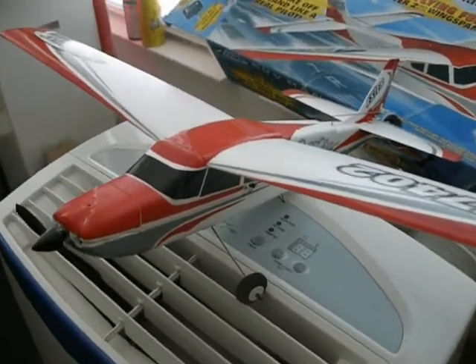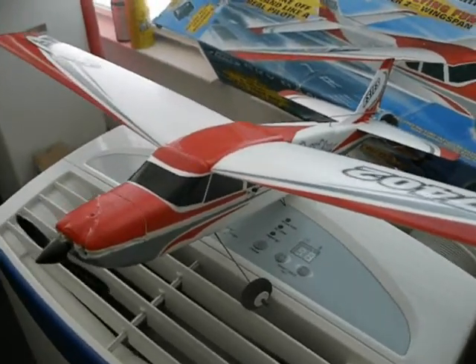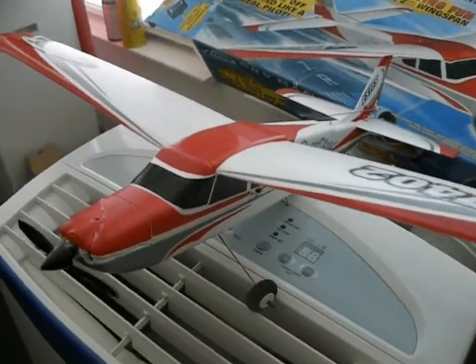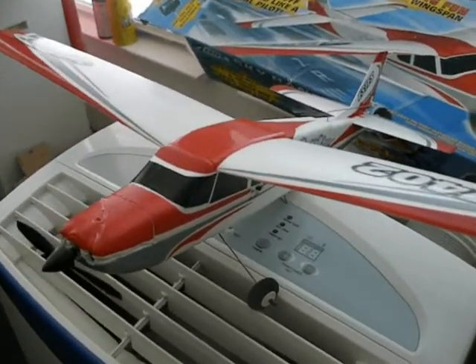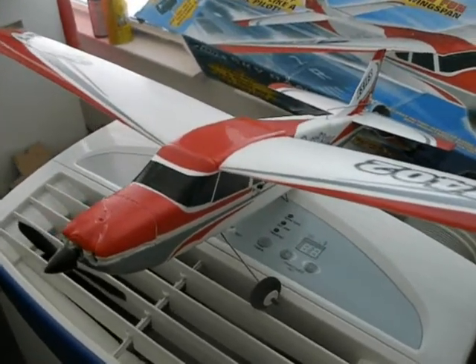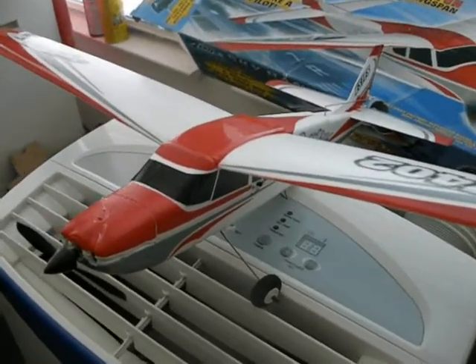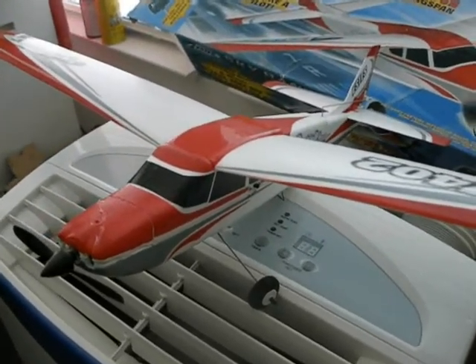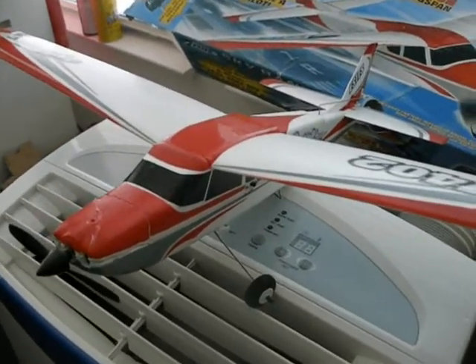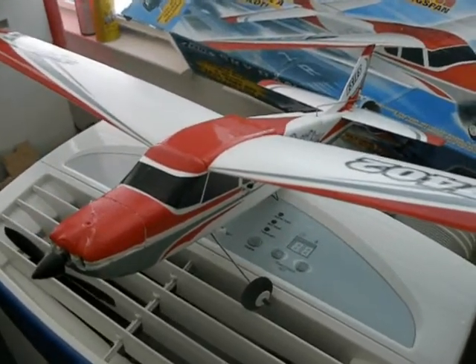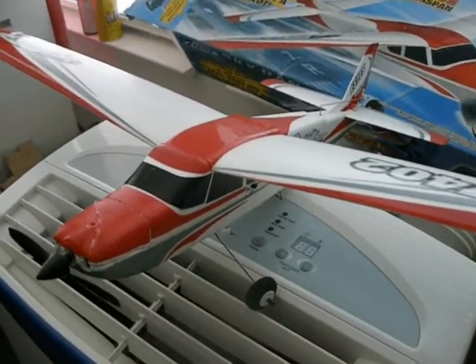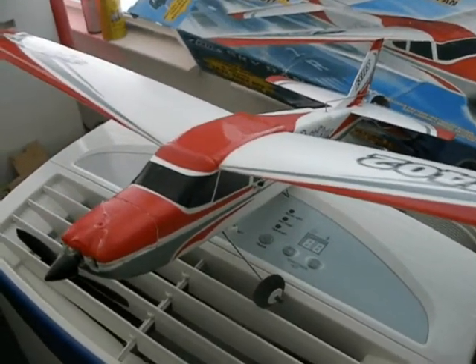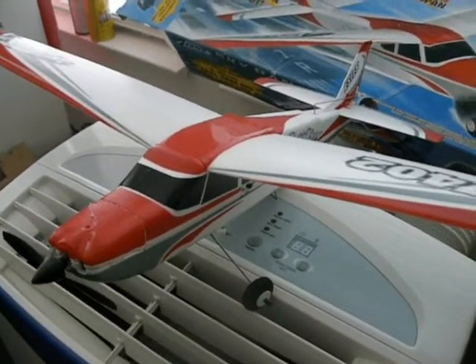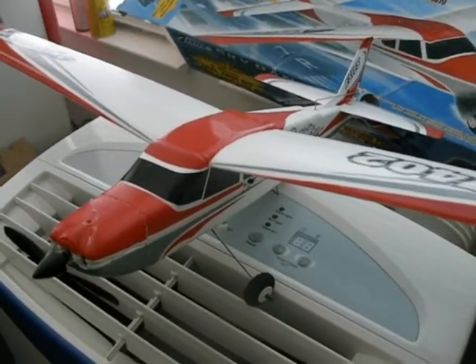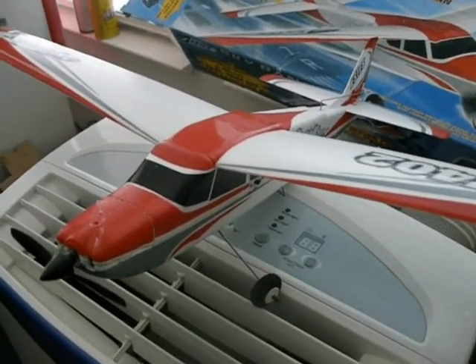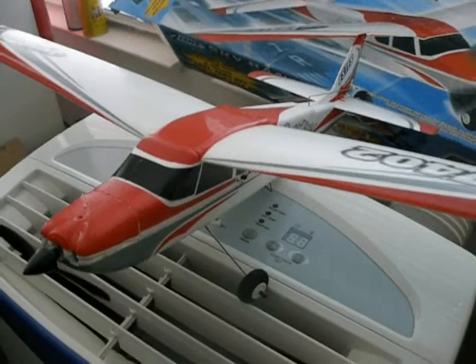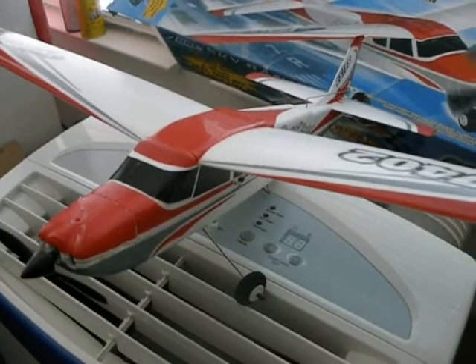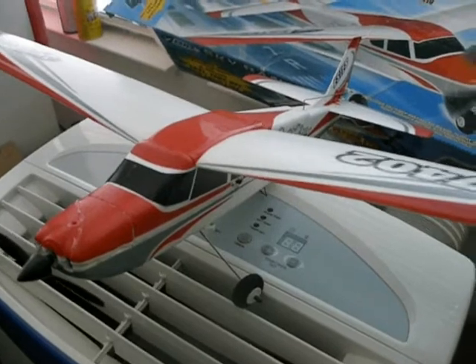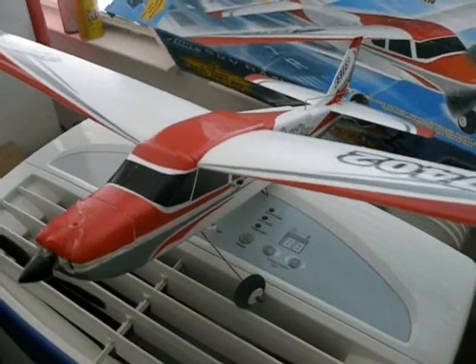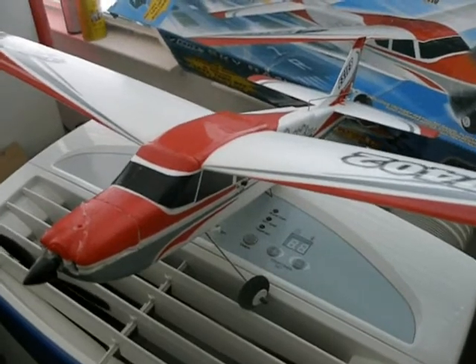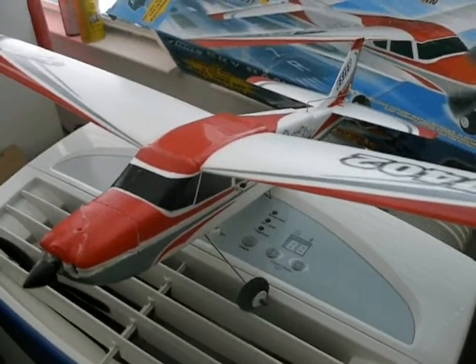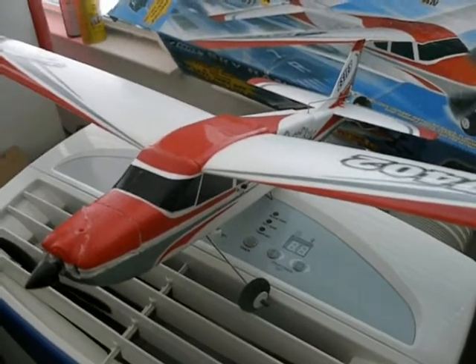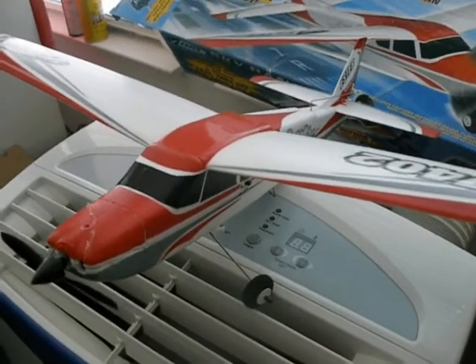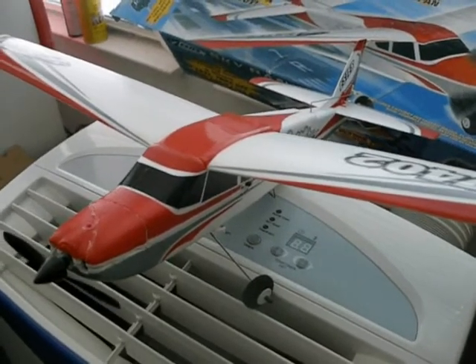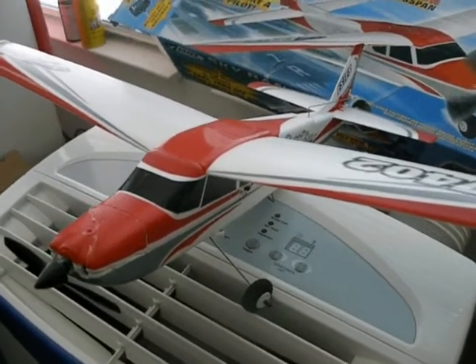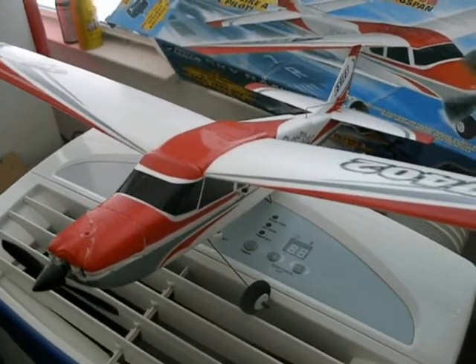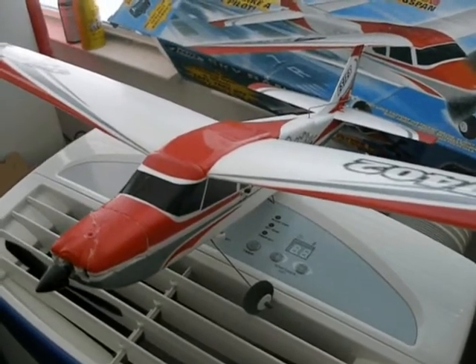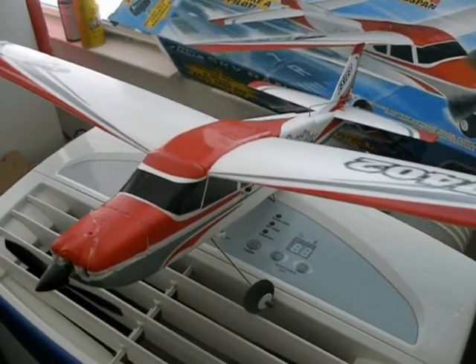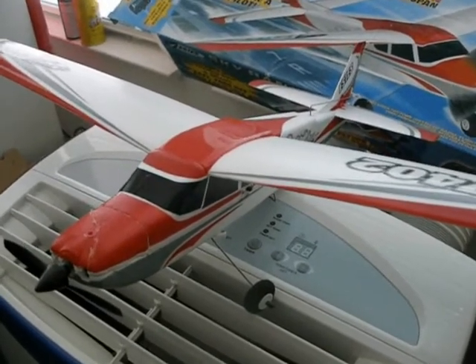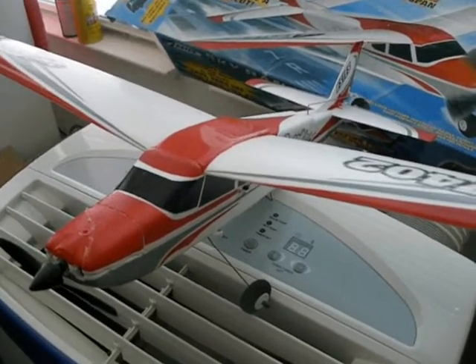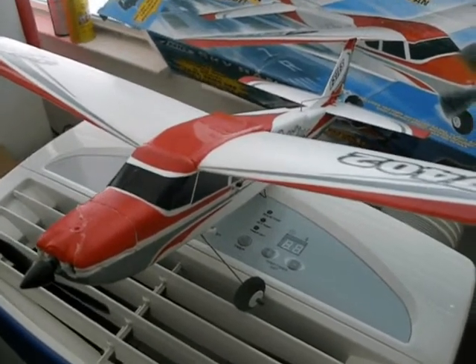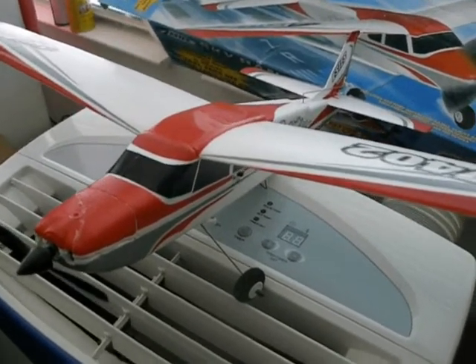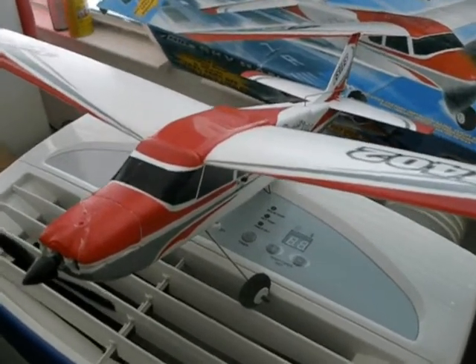This plane belonged to my brother. He gave up on it and gave it to me. I'm going to try to convert the plane to brushless.